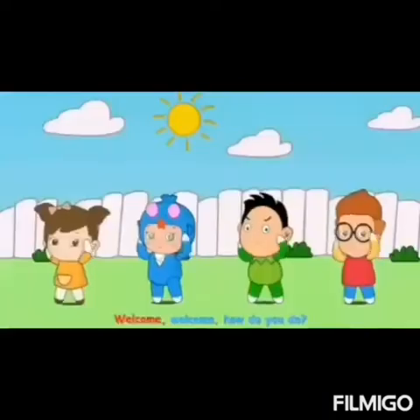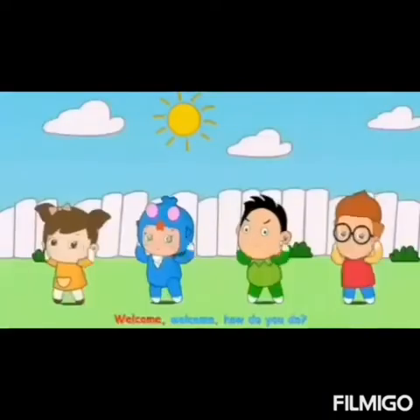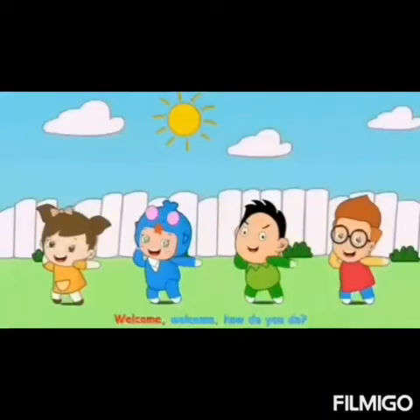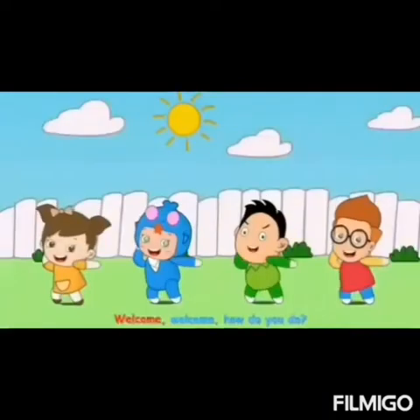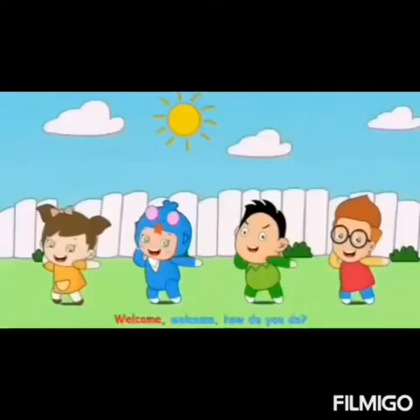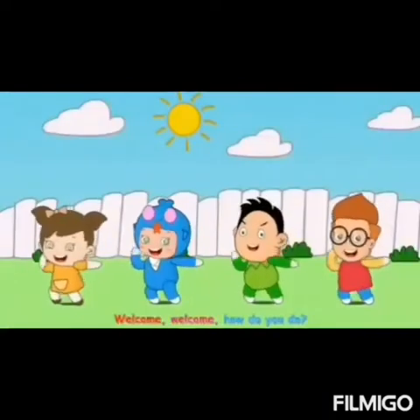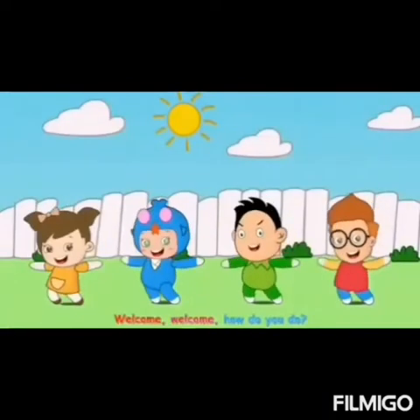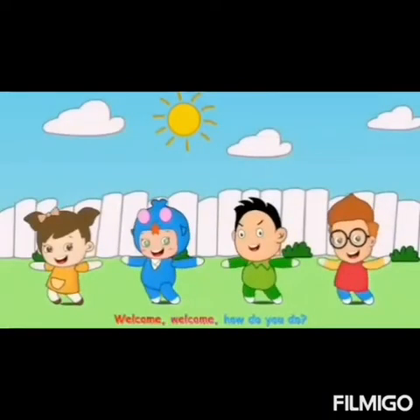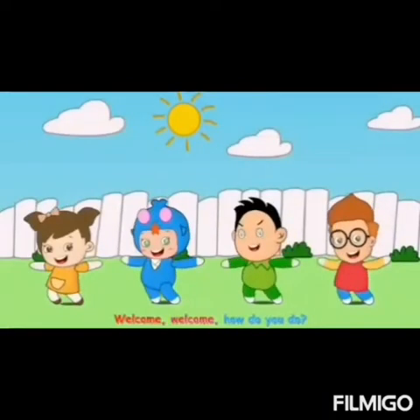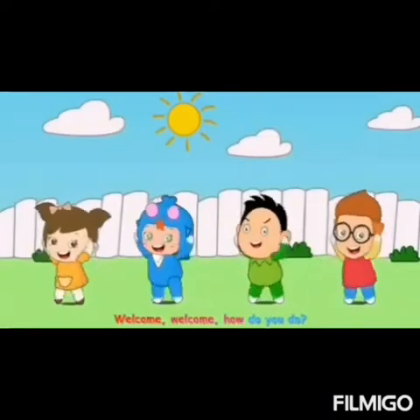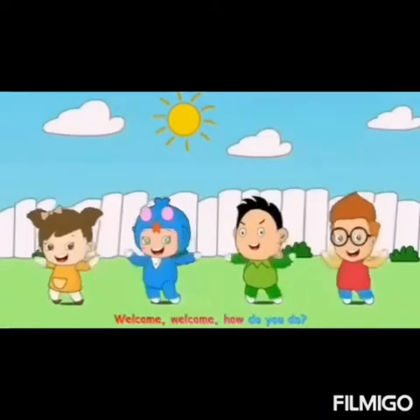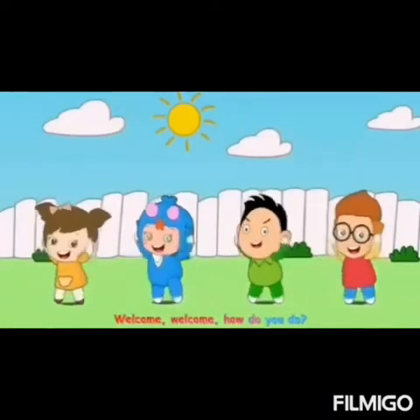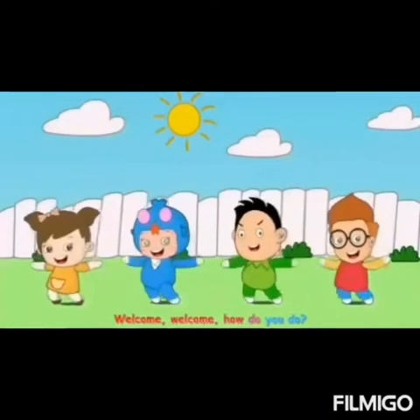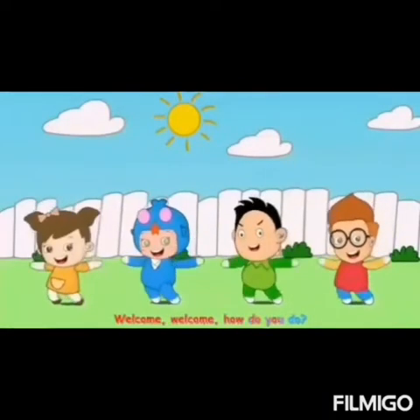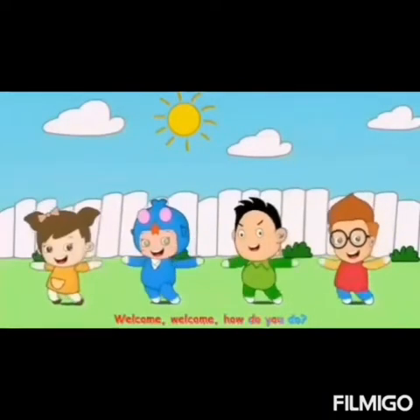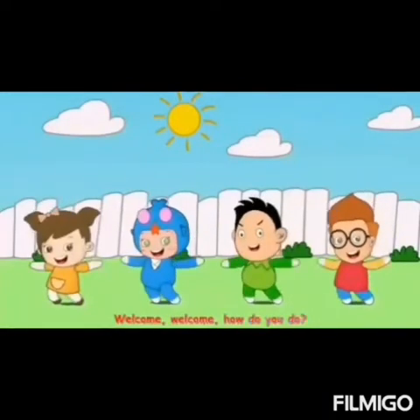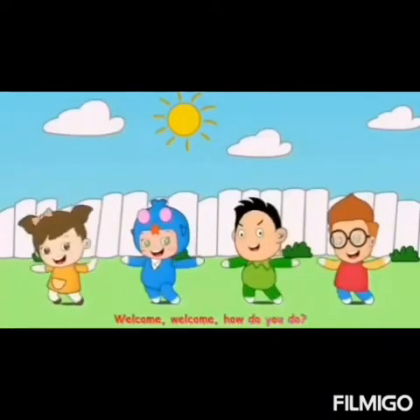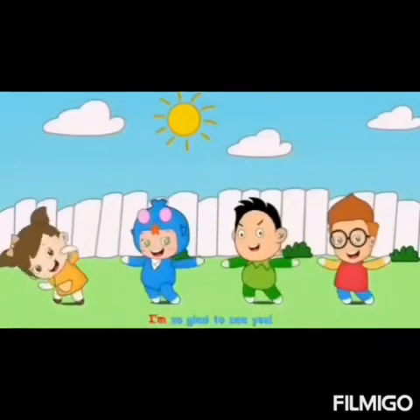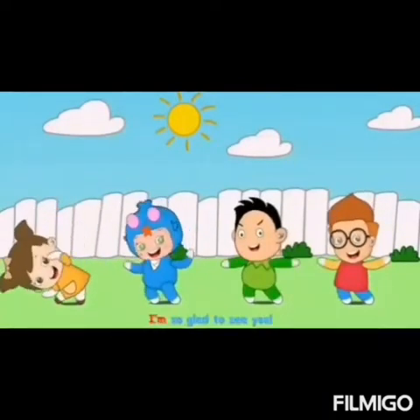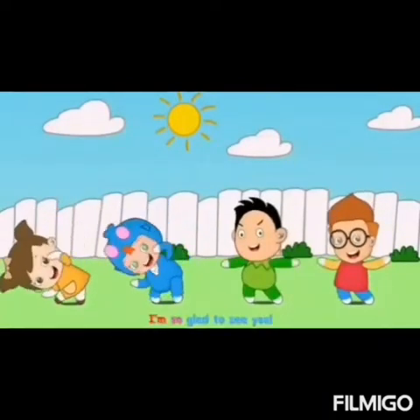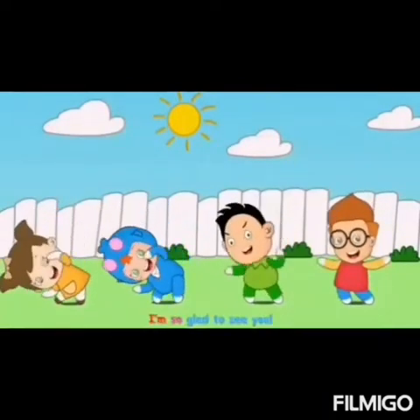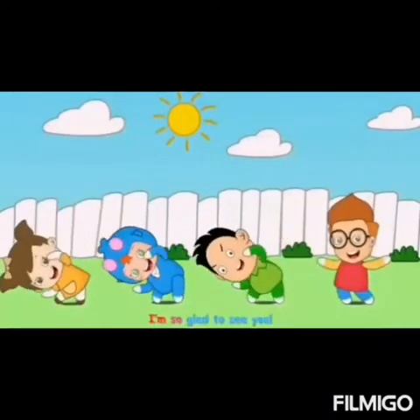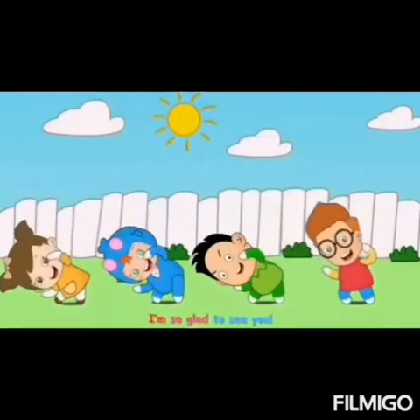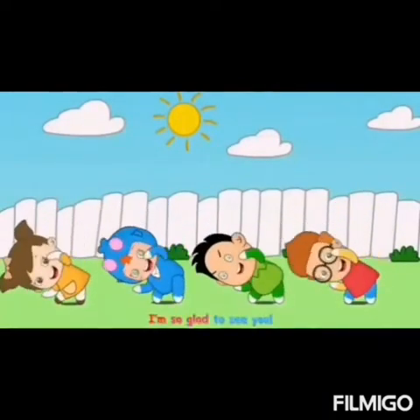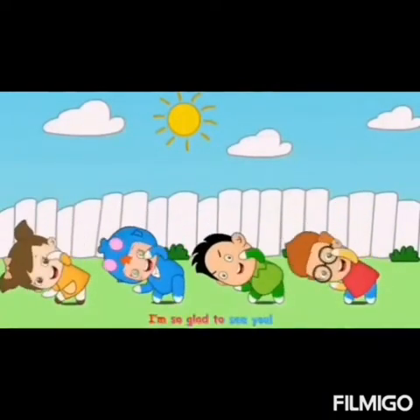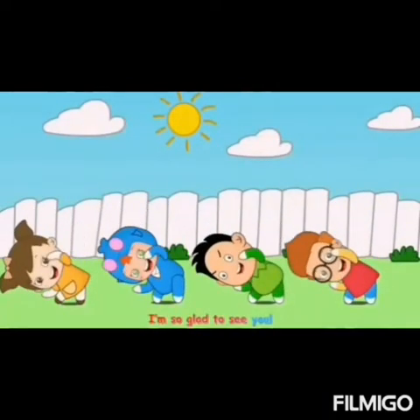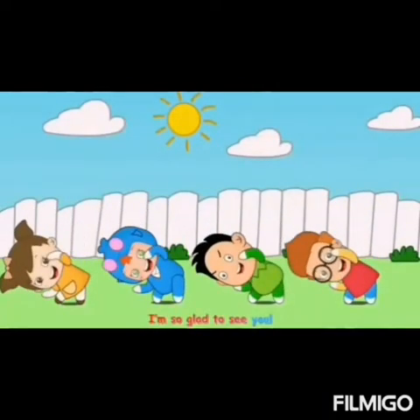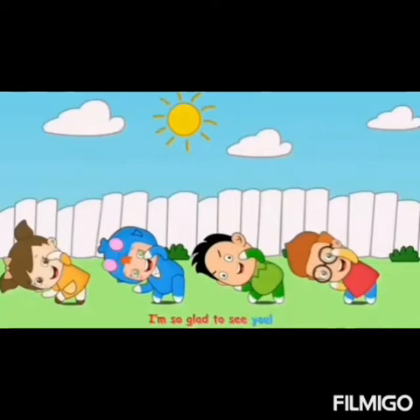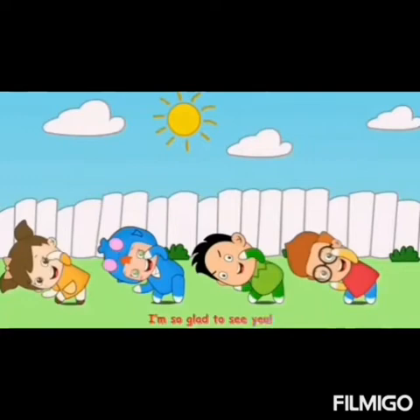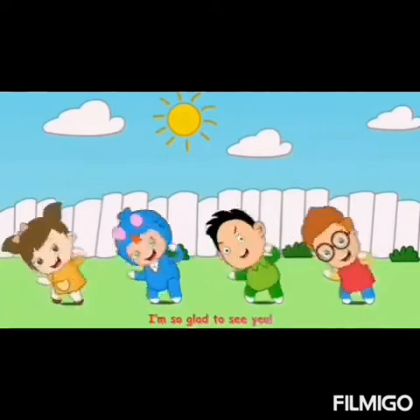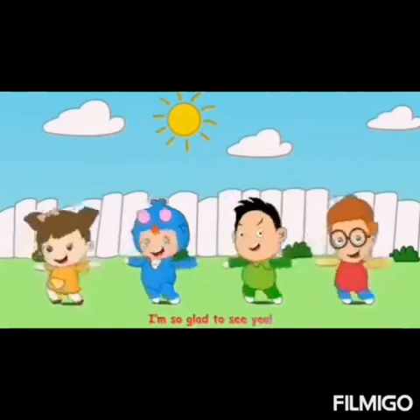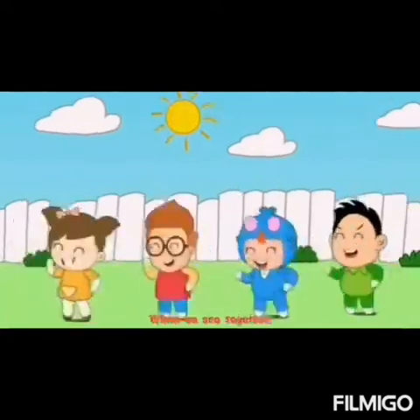Welcome, welcome, how do you do? I'm so glad to see you.